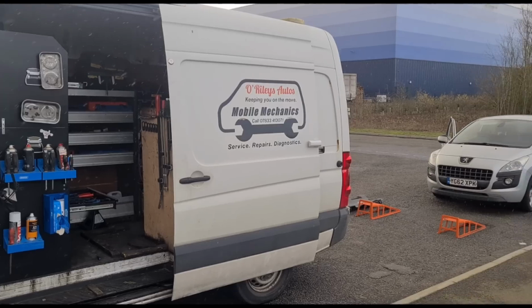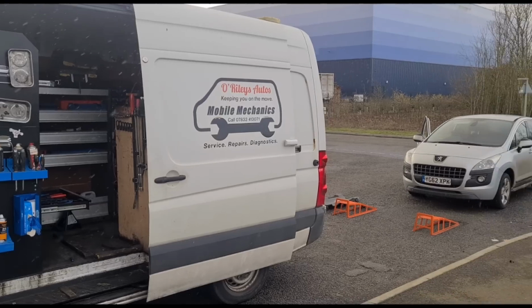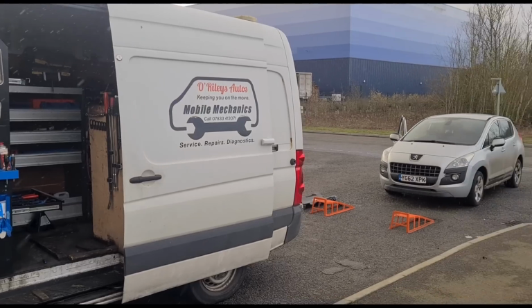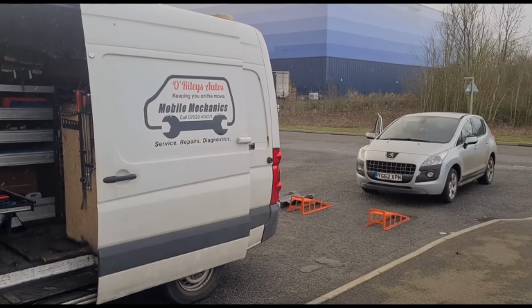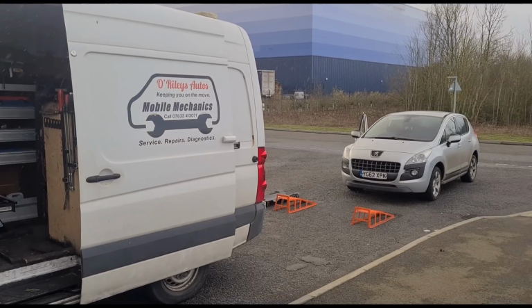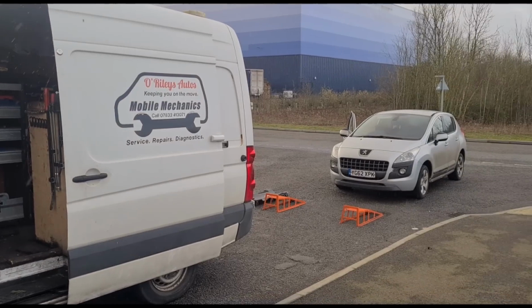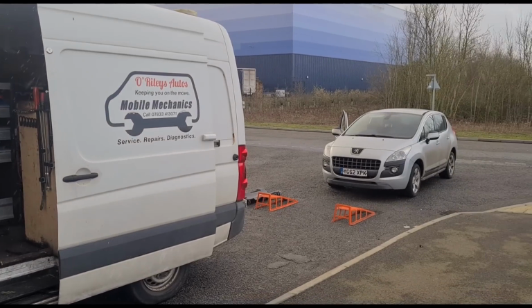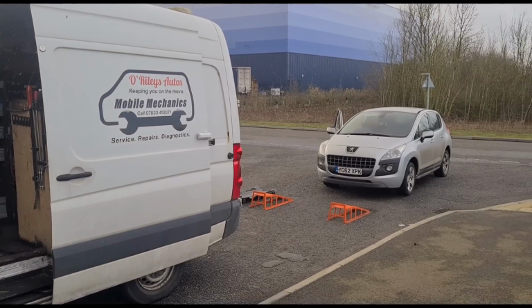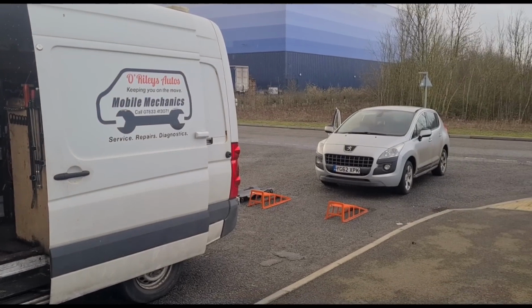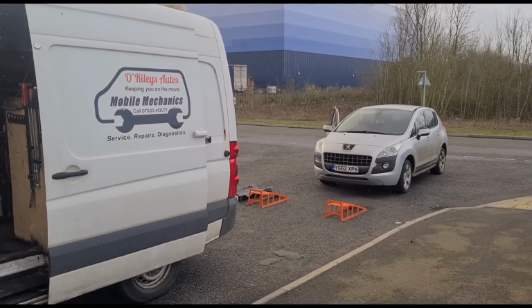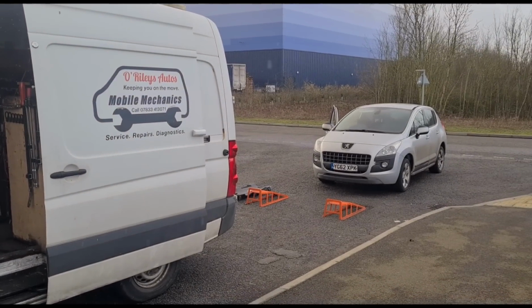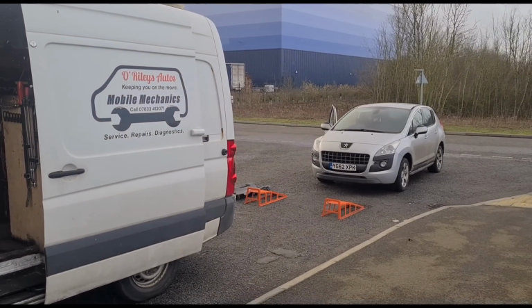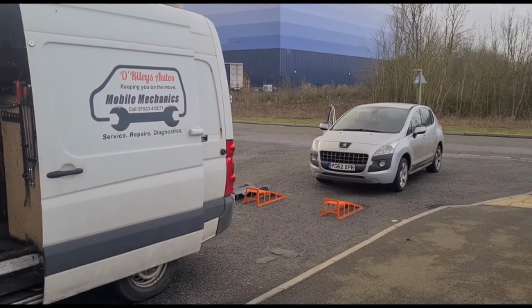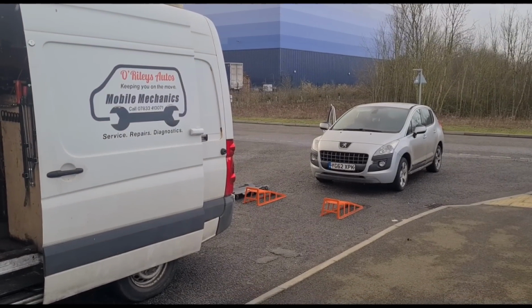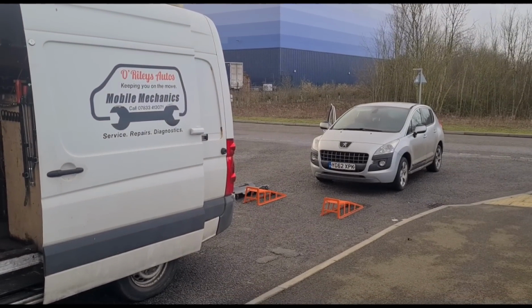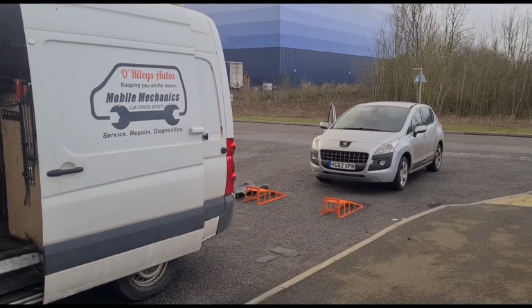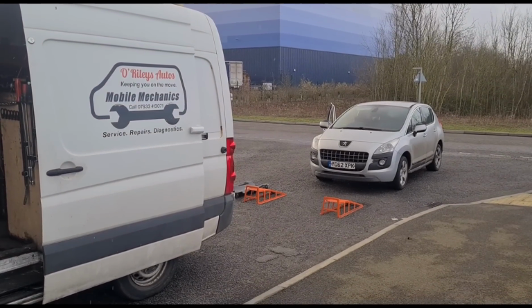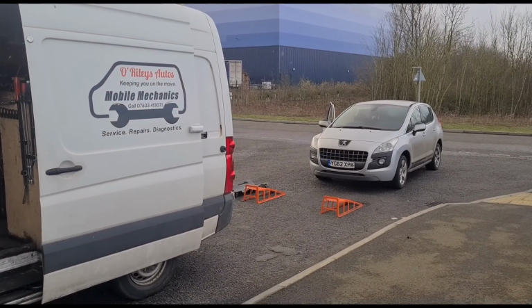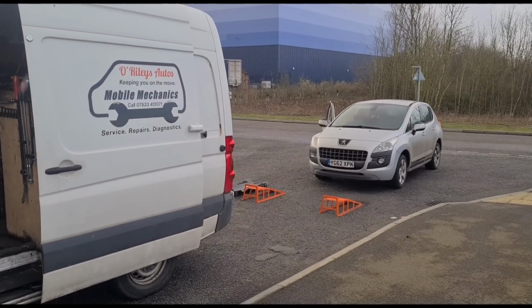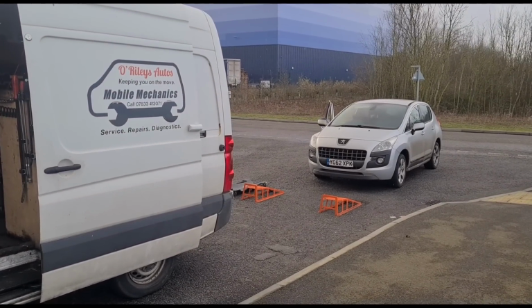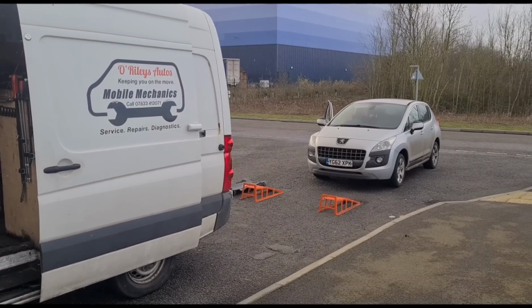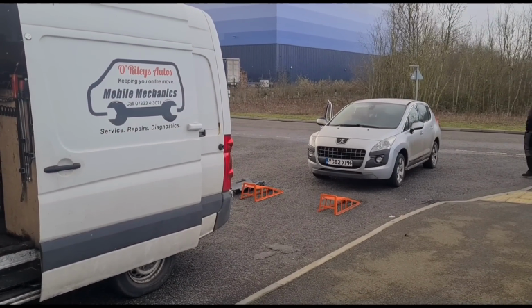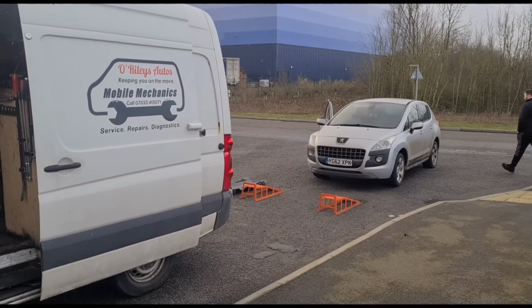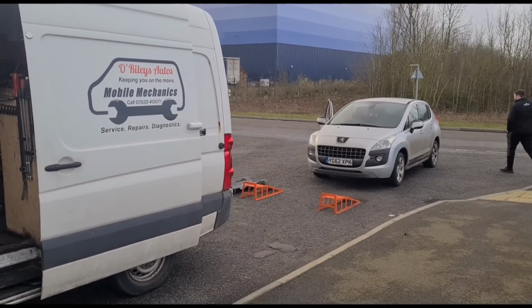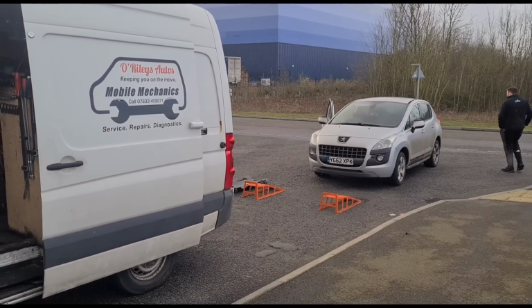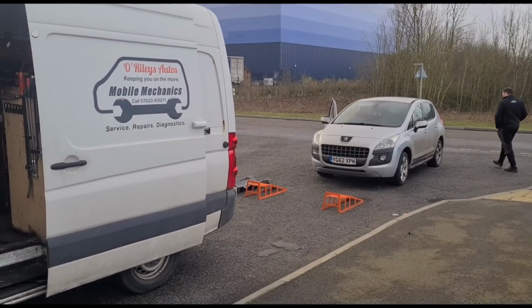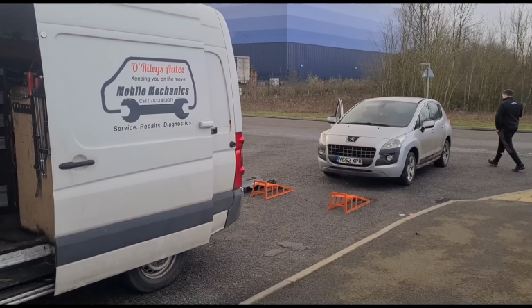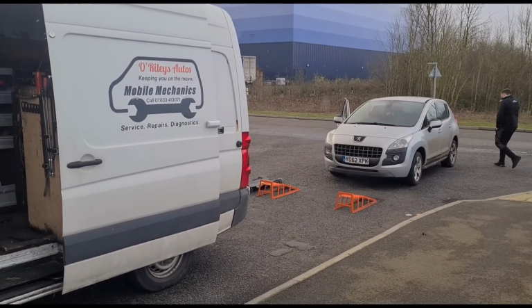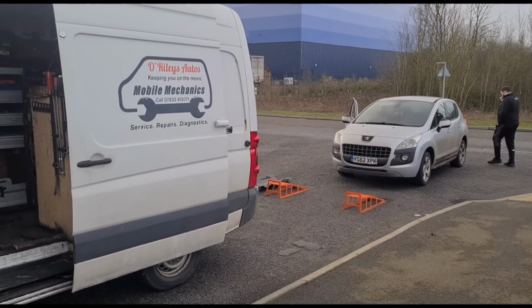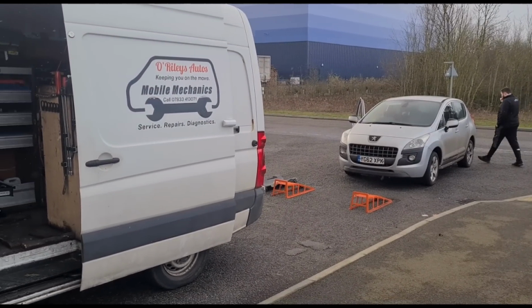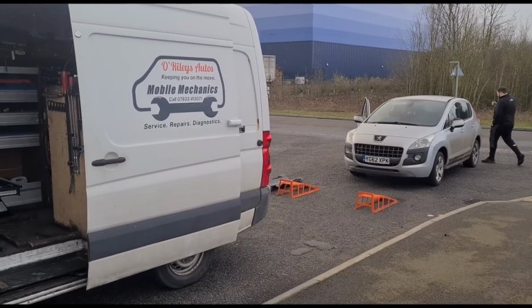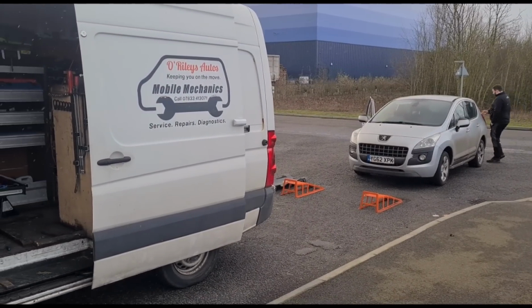Hello, it's Jimmy here. We have a Peugeot 3008 that's come in for an additive tank refill.